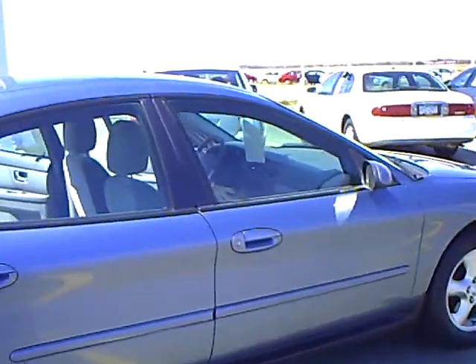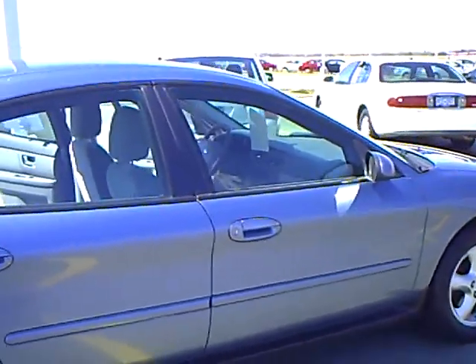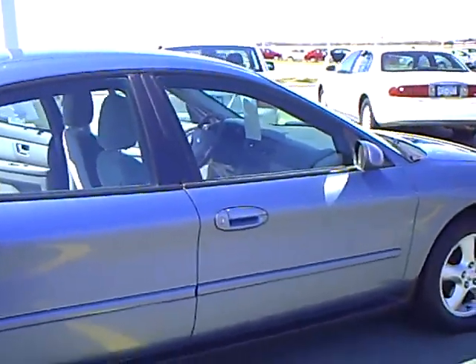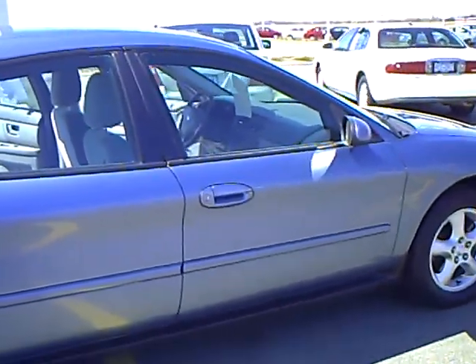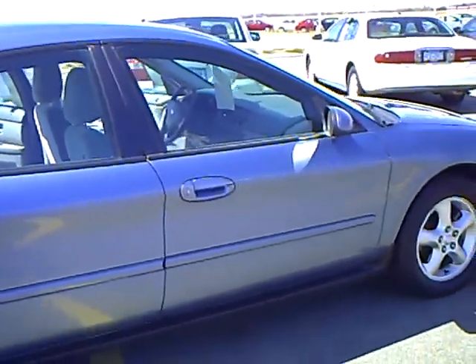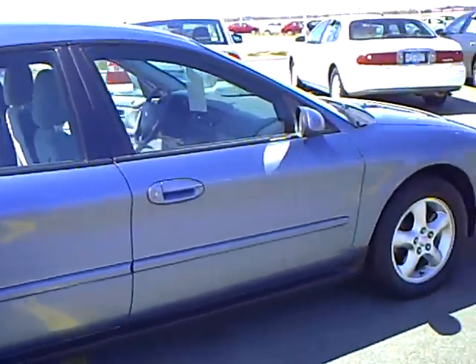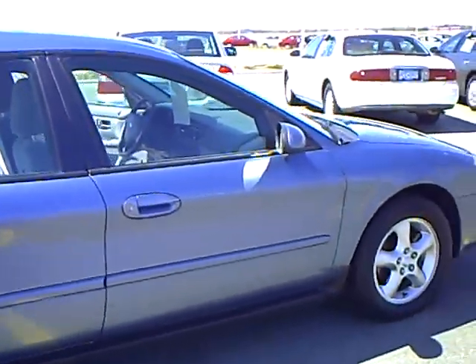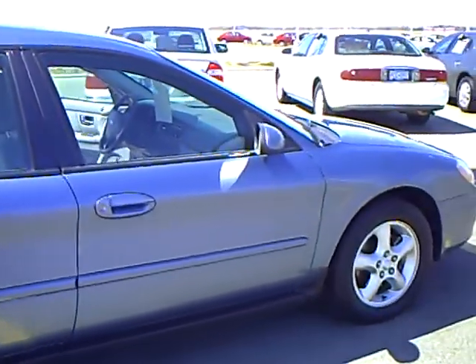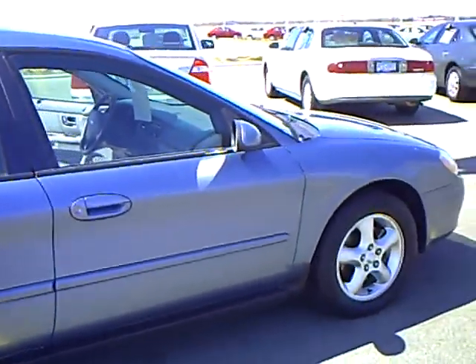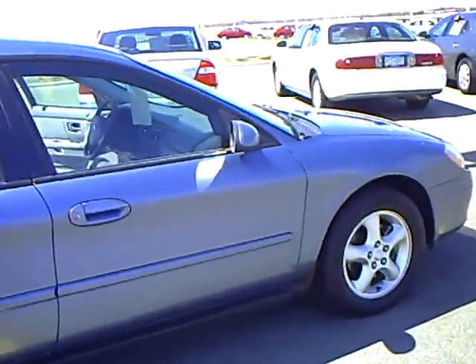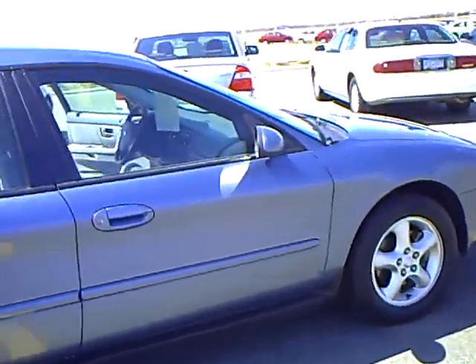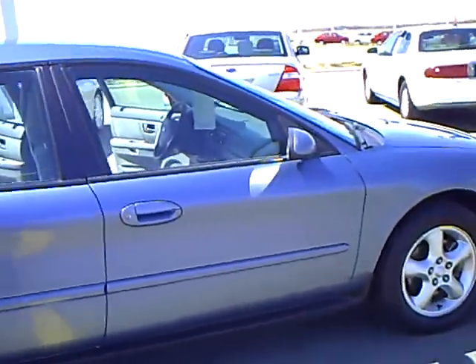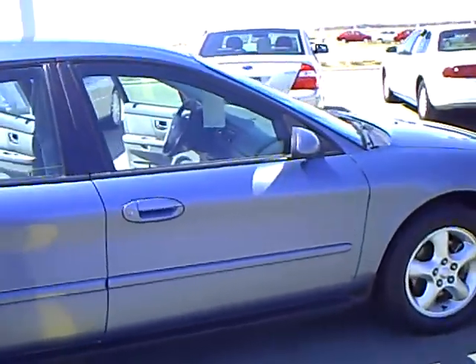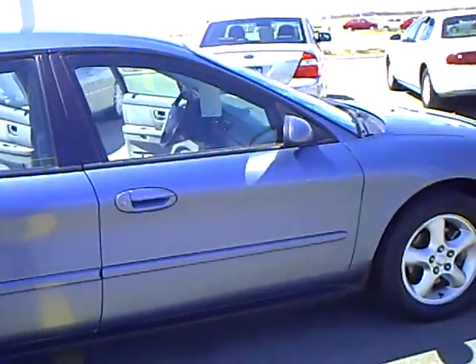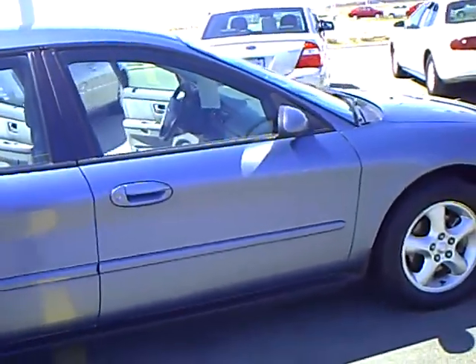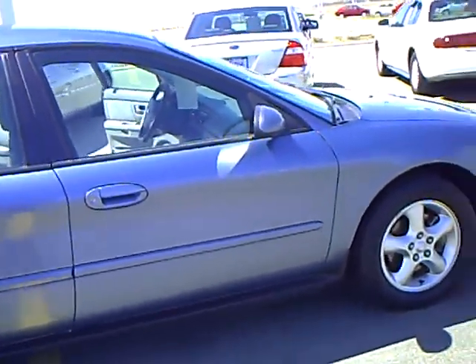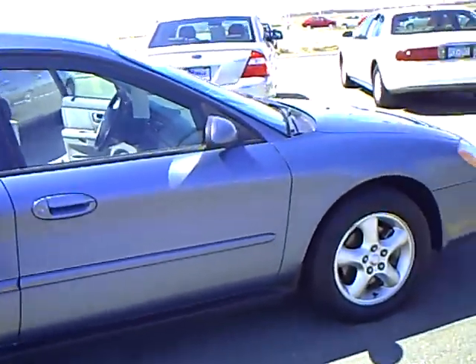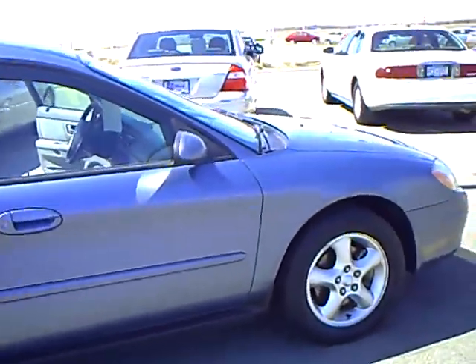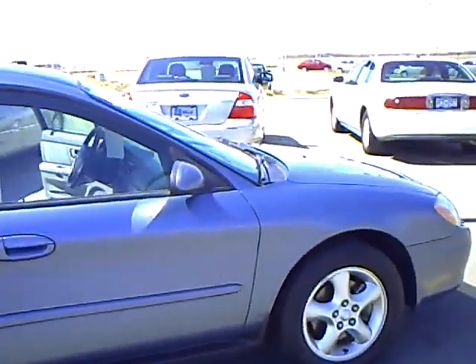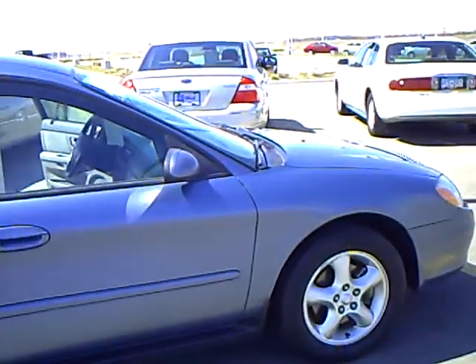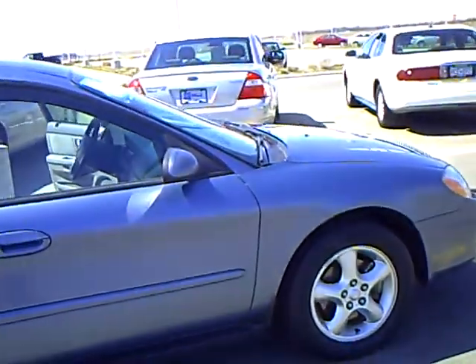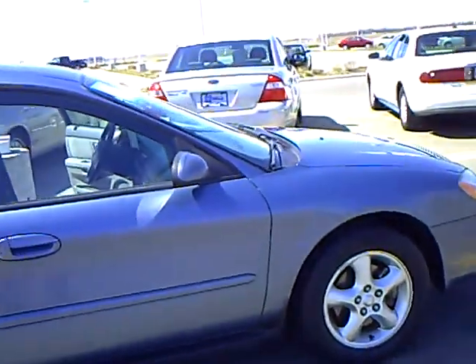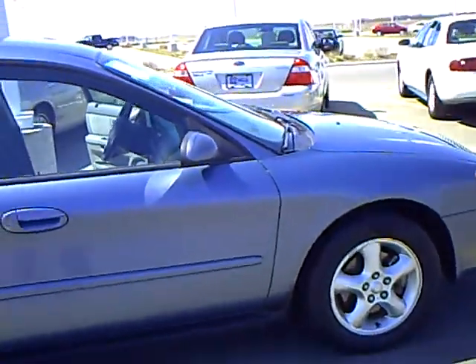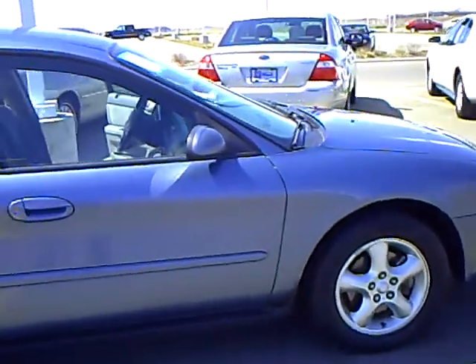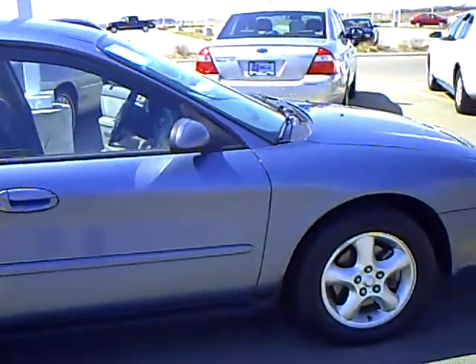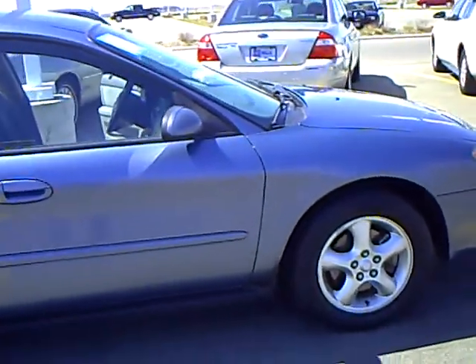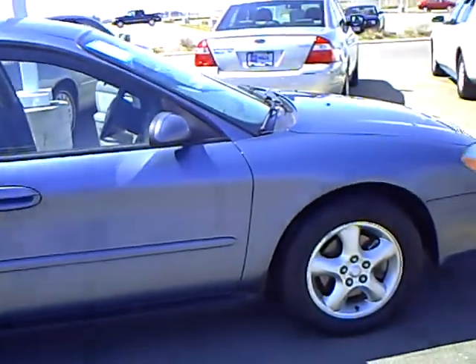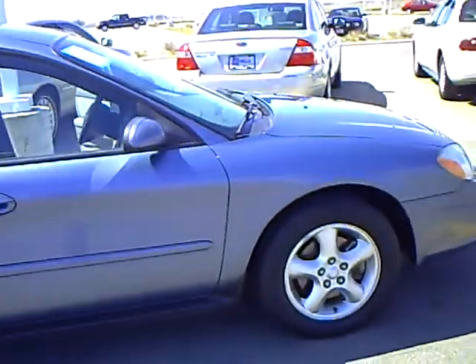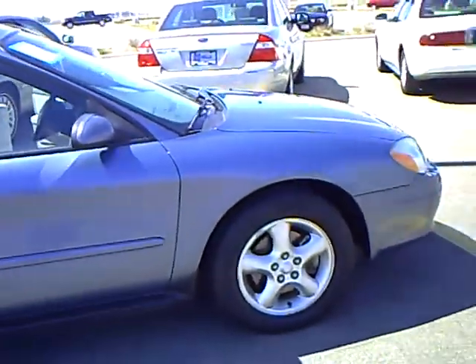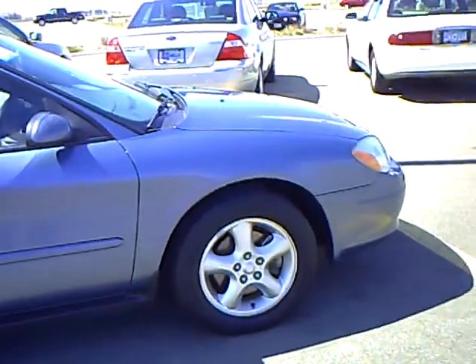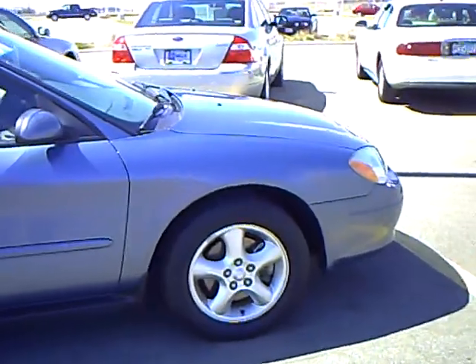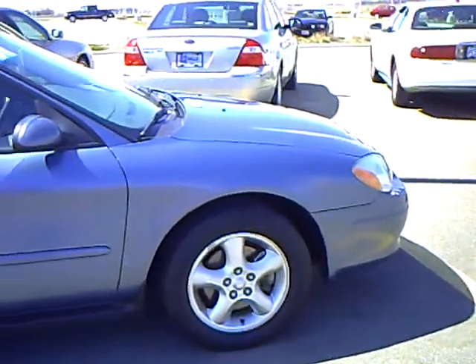If you'd like to check this vehicle out, come see me, Heather Arndt, down here at Mills Ford Jeep of Wilmer.